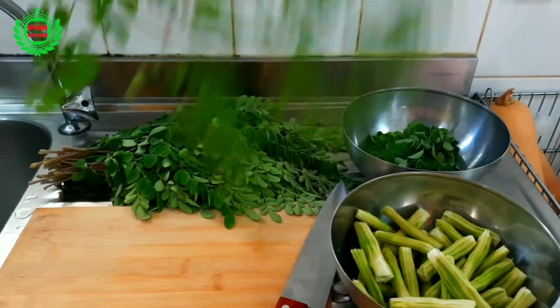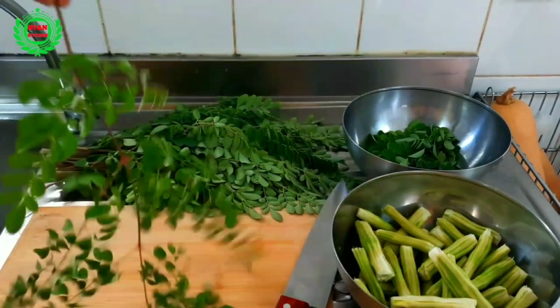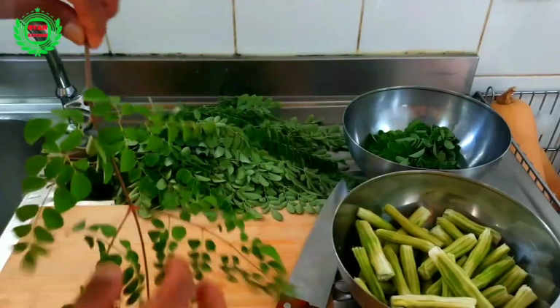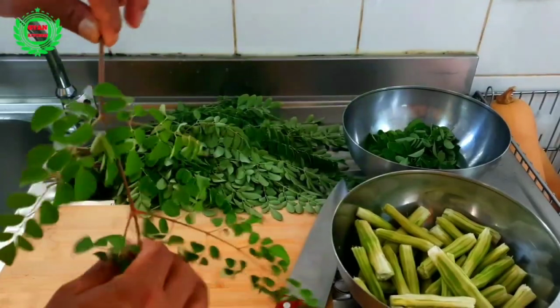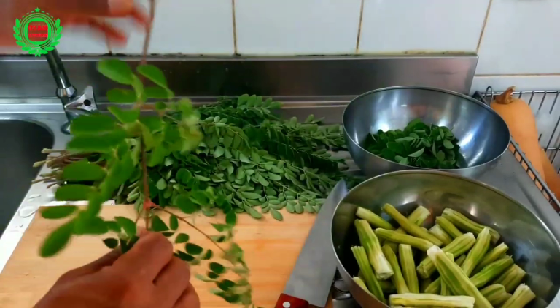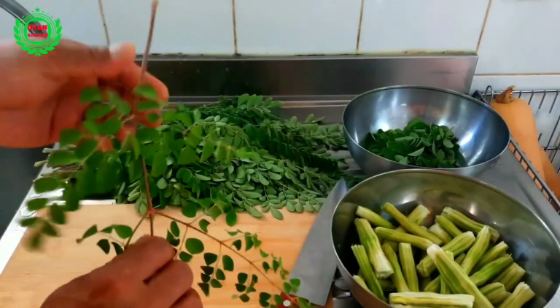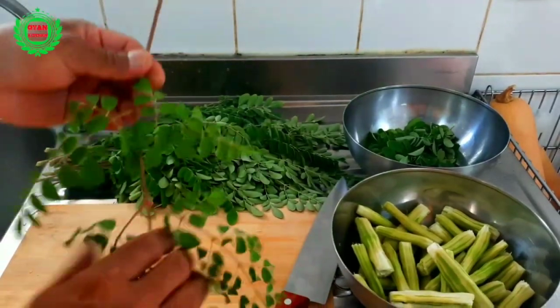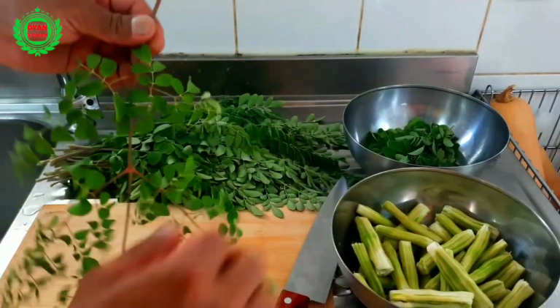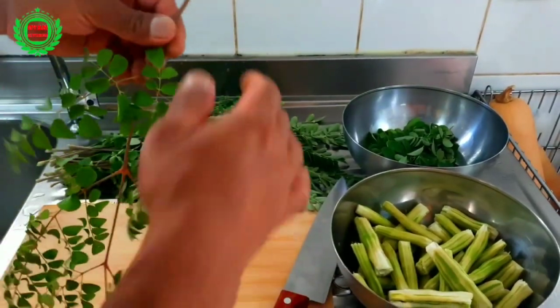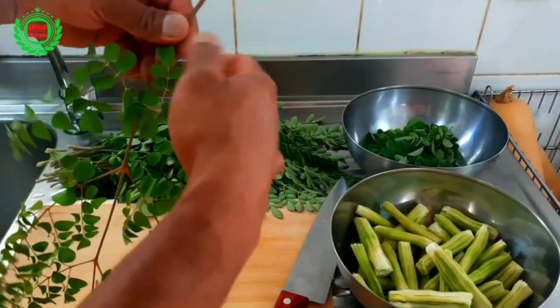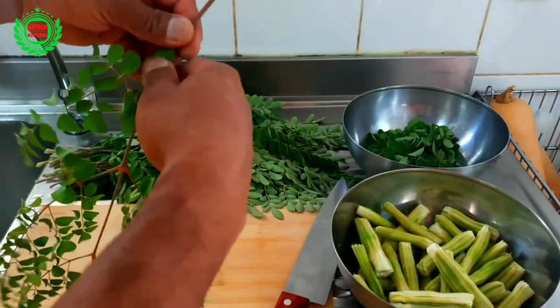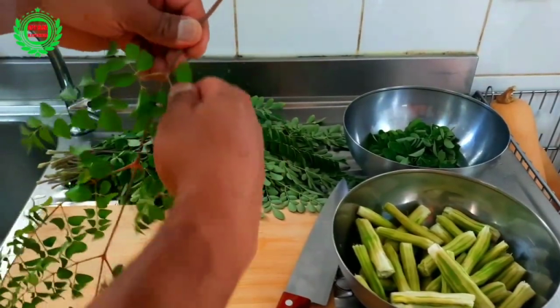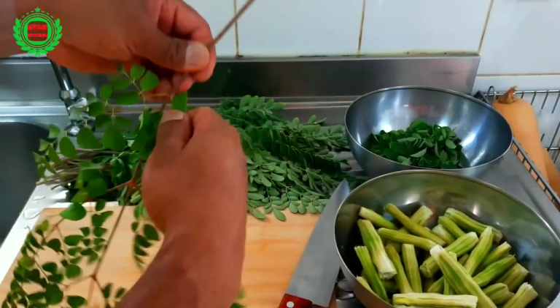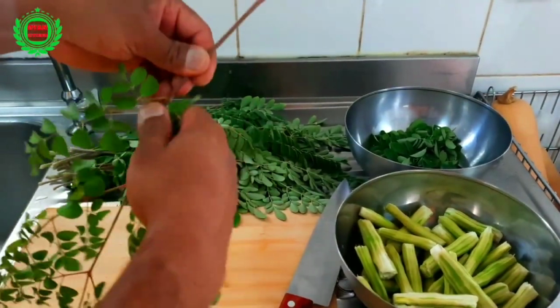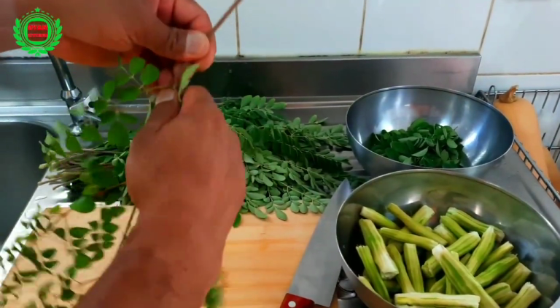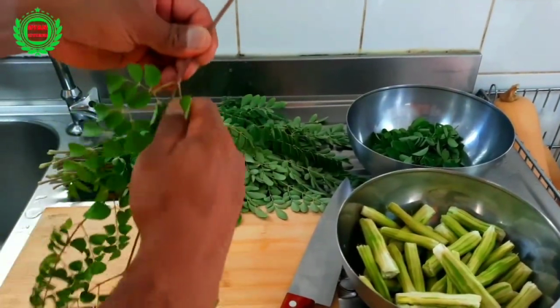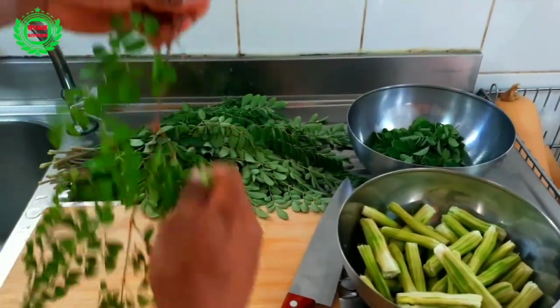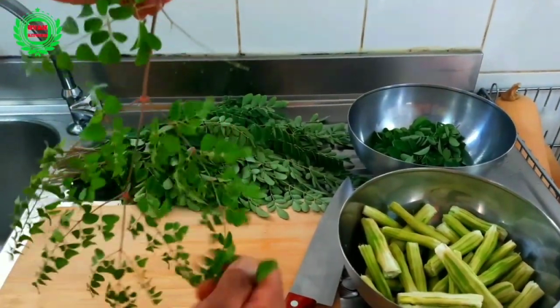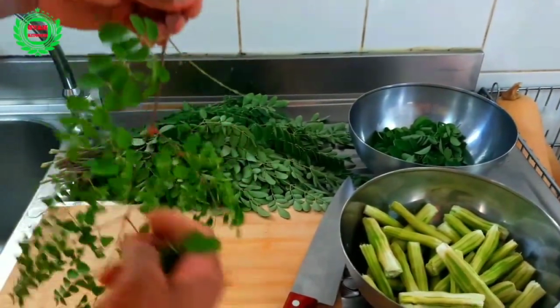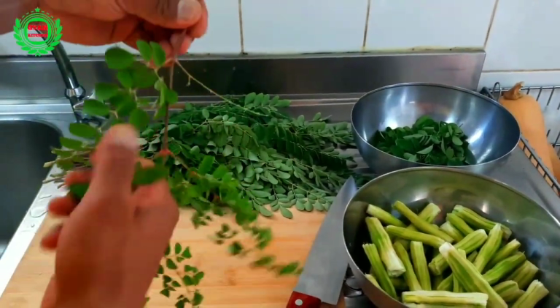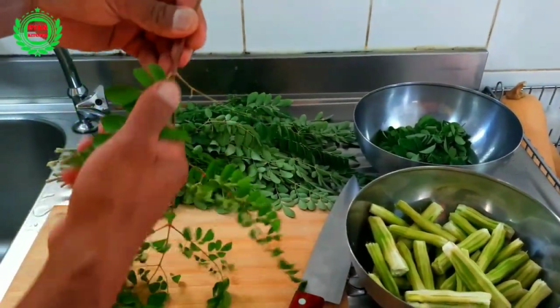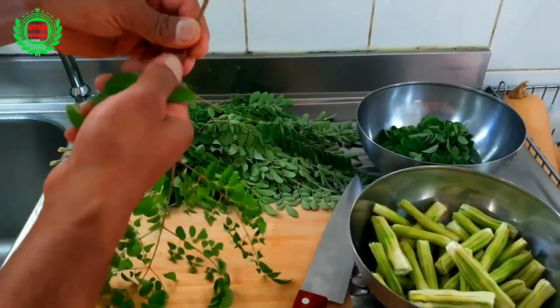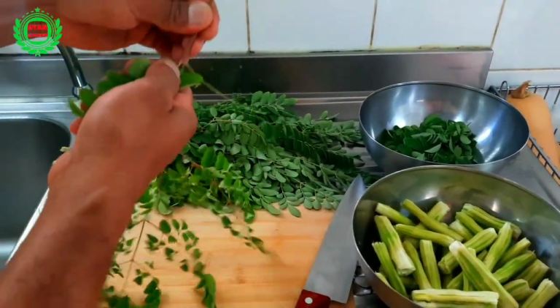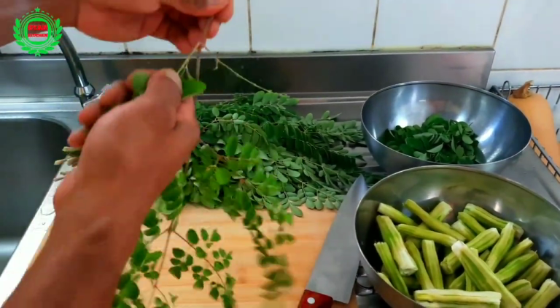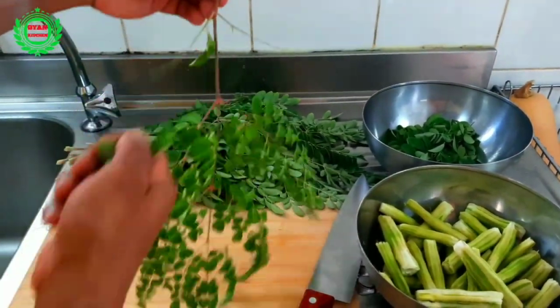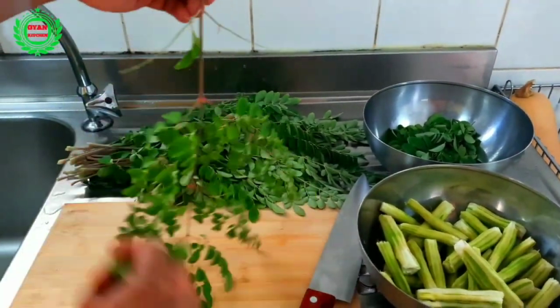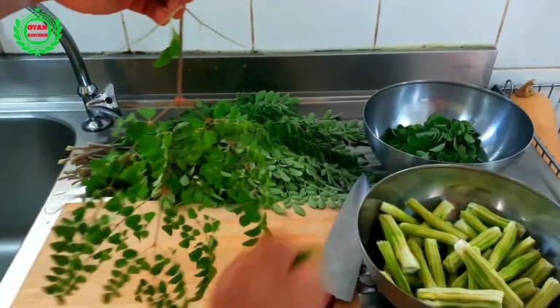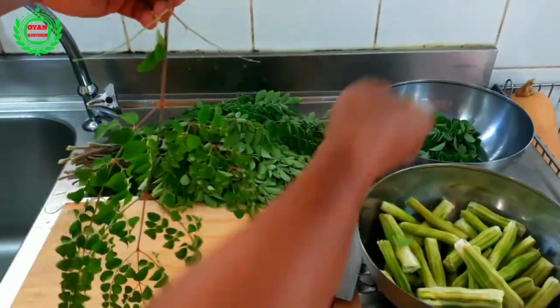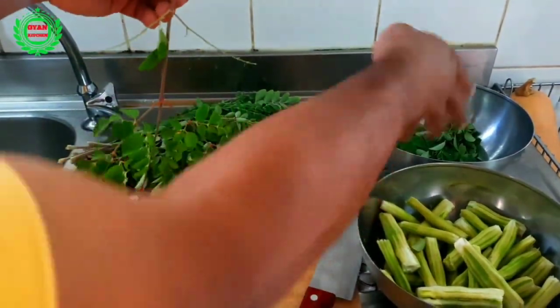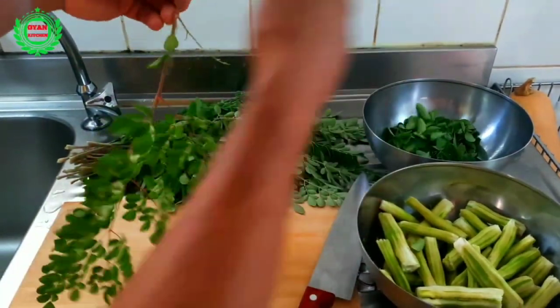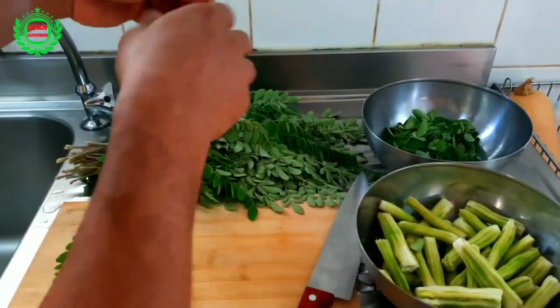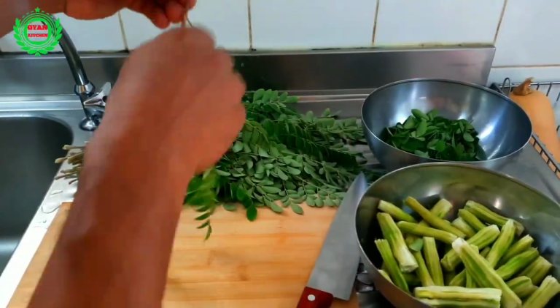Separate the moringa leaves from the stem, then wash with cold water and keep aside.